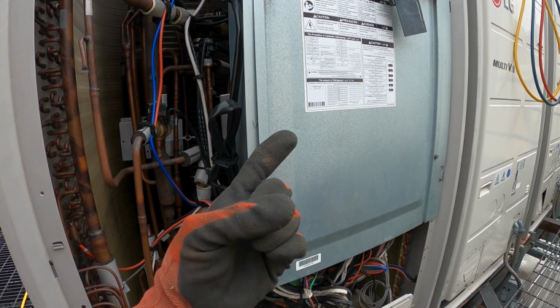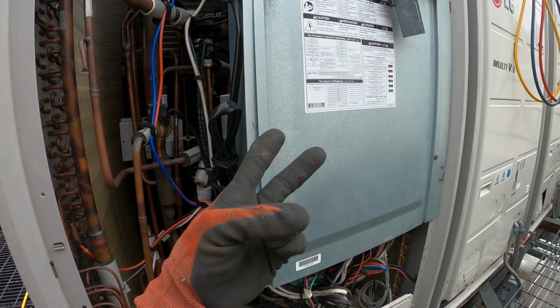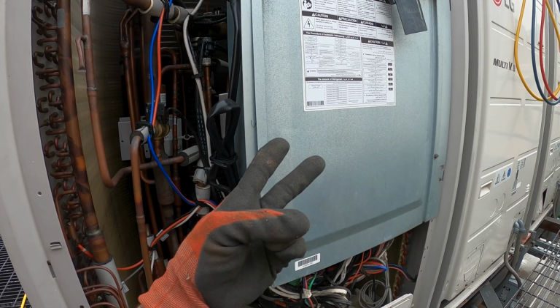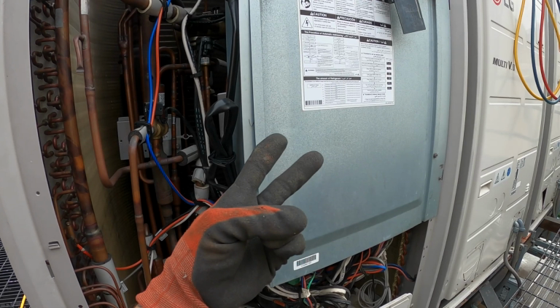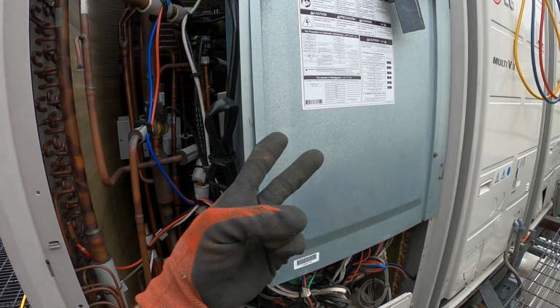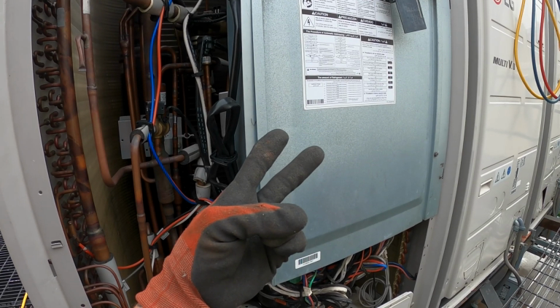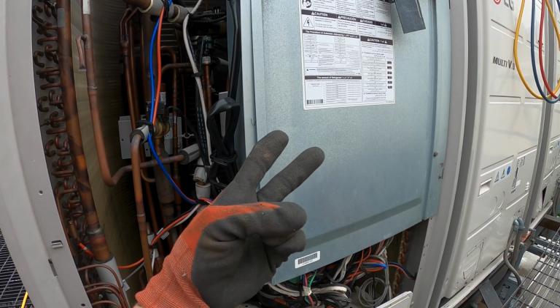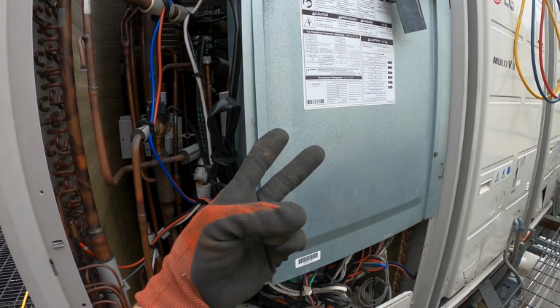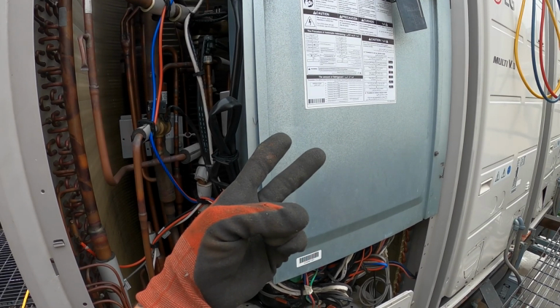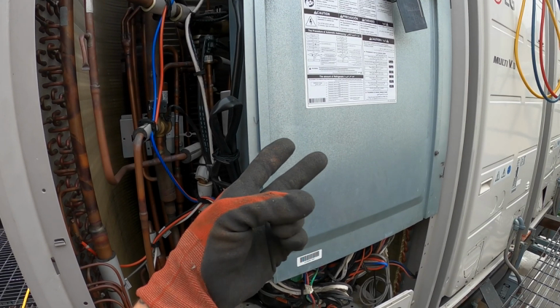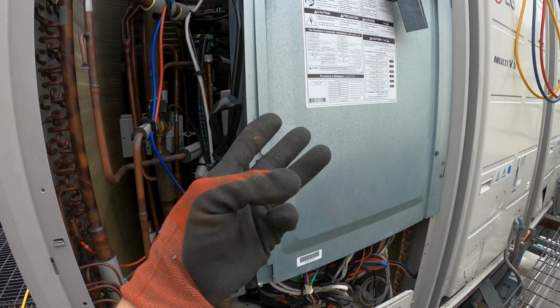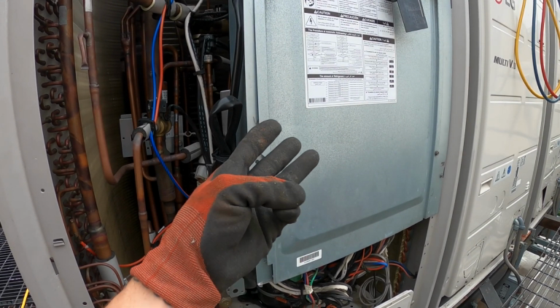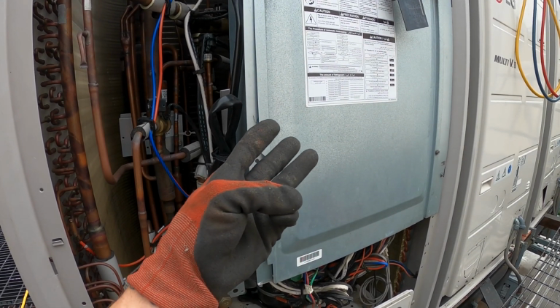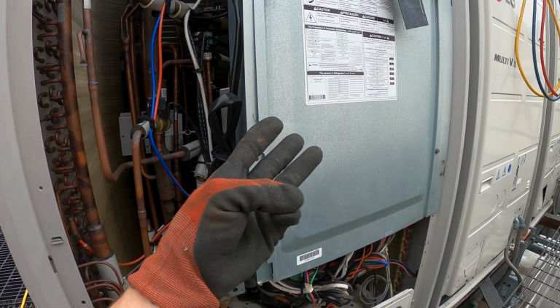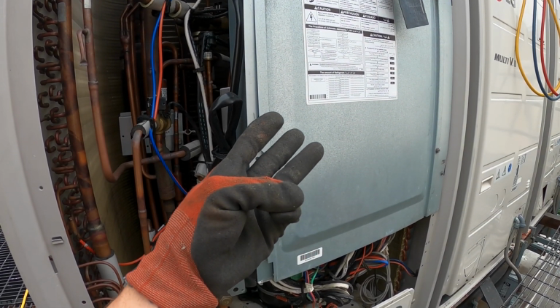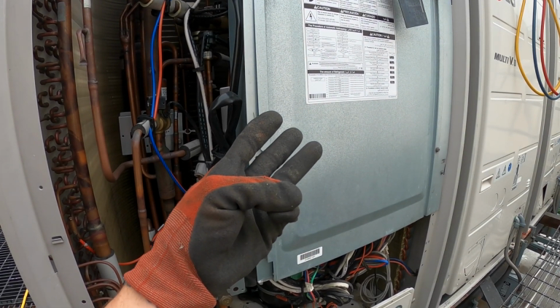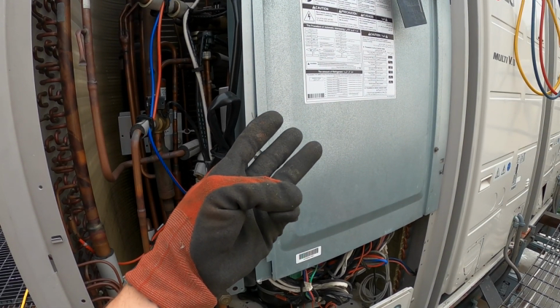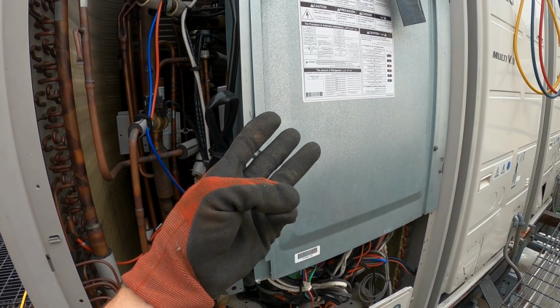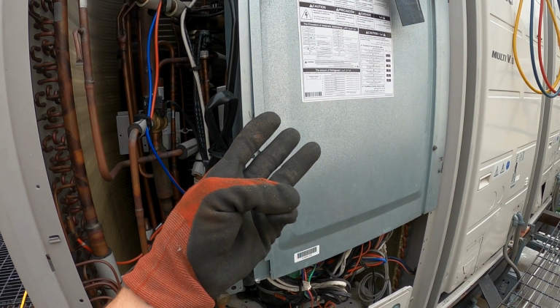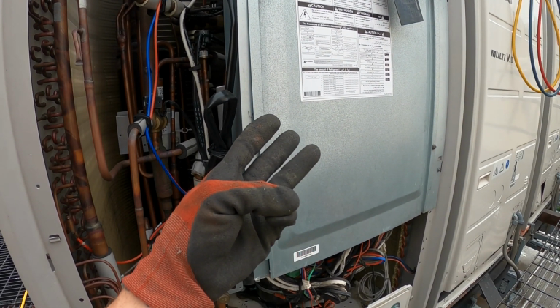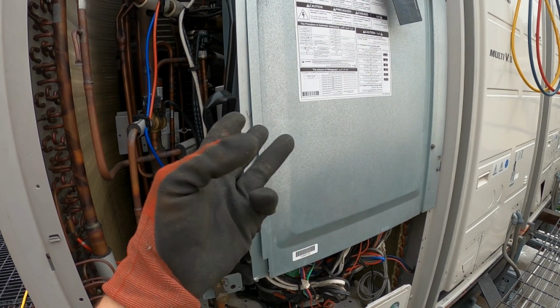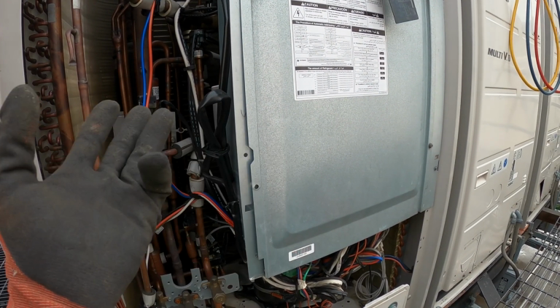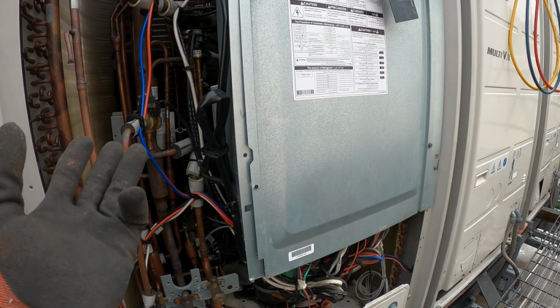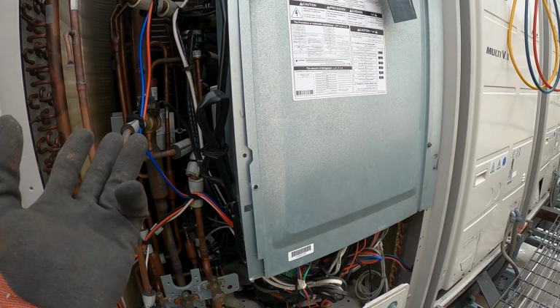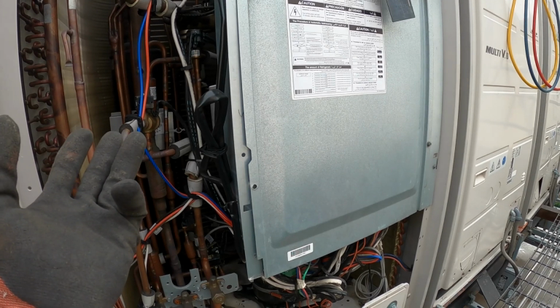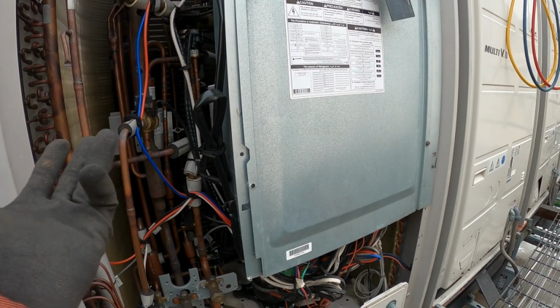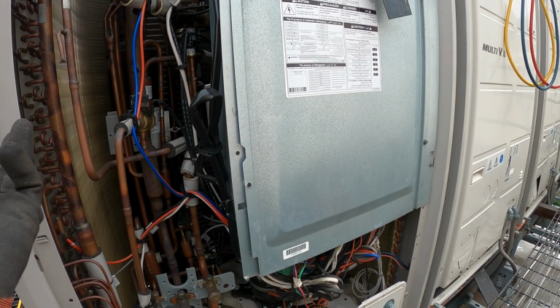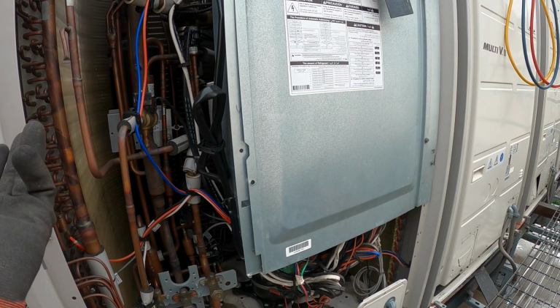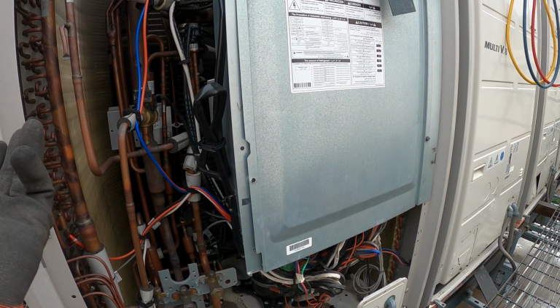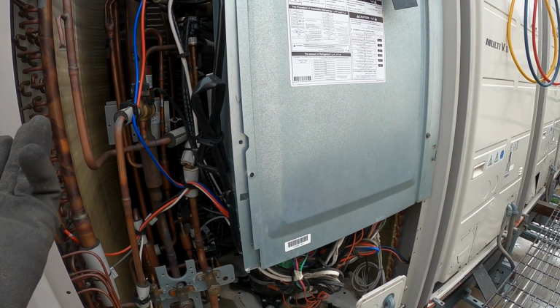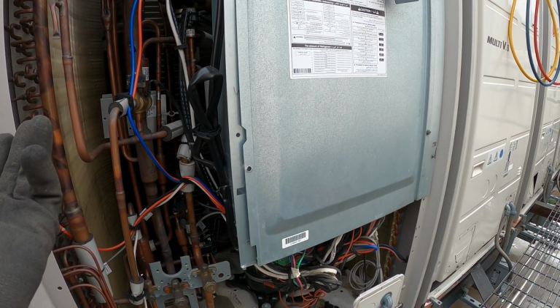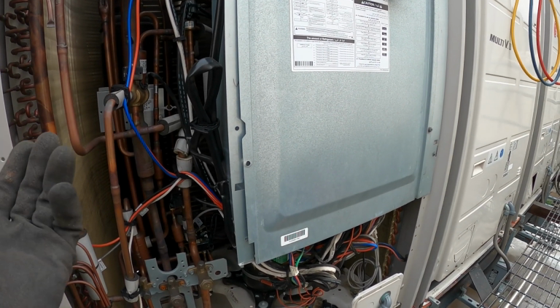On top of that, the inverter board is completely melted — one of the legs just melted right off. The power board went bad. The fan board went bad. It's just truly unbelievable.